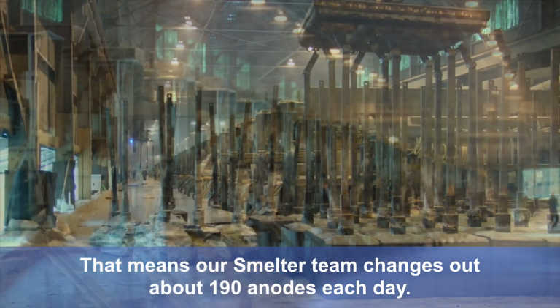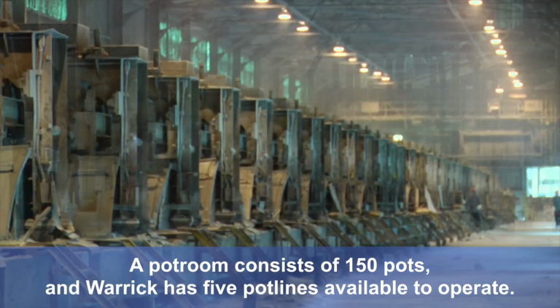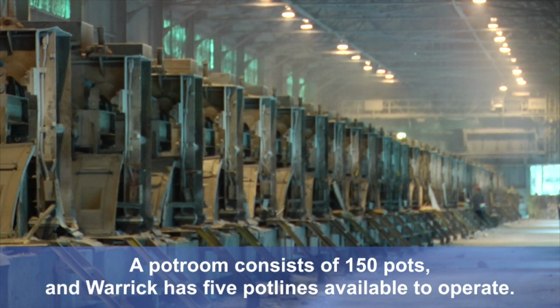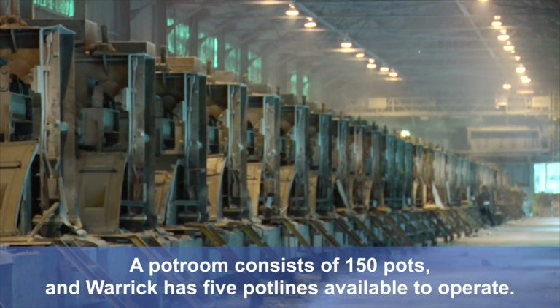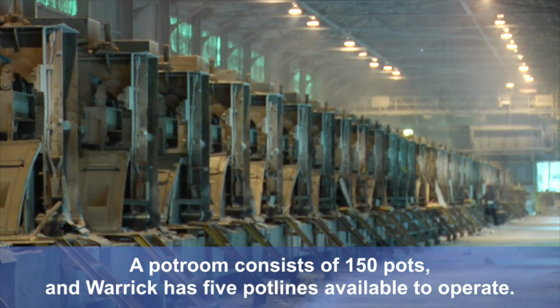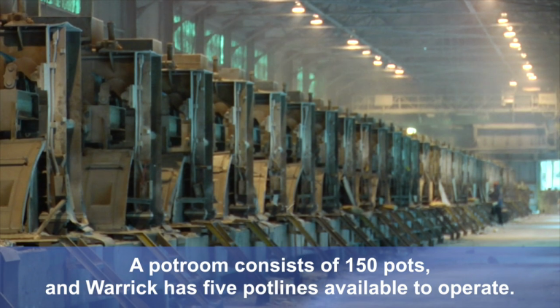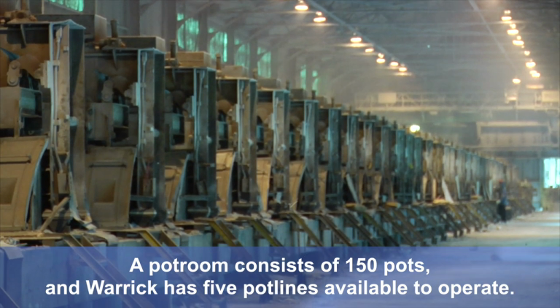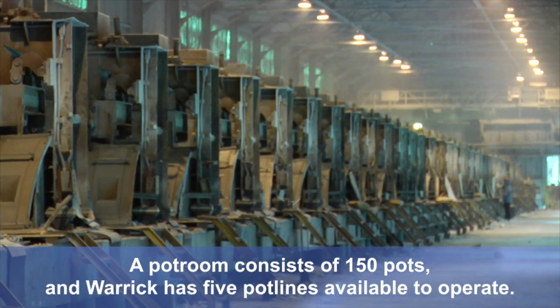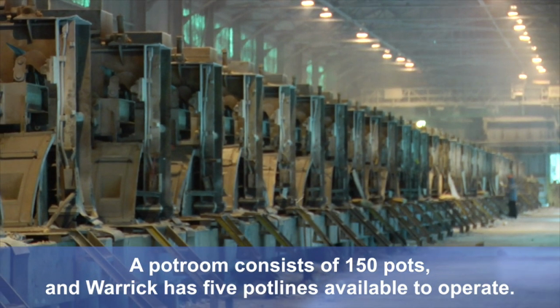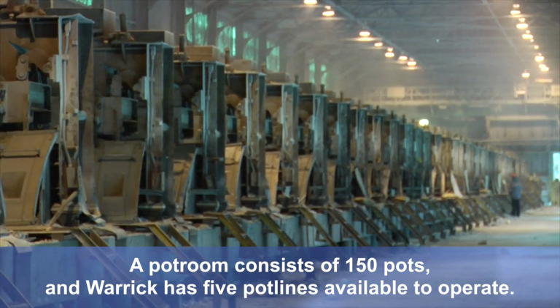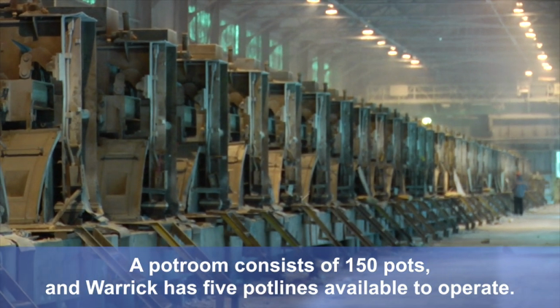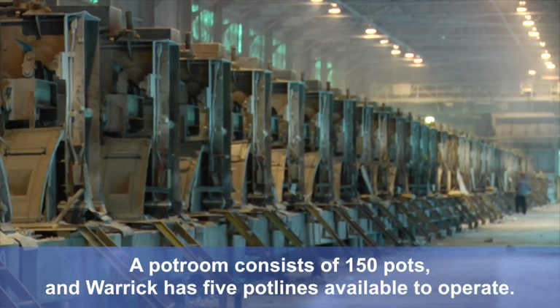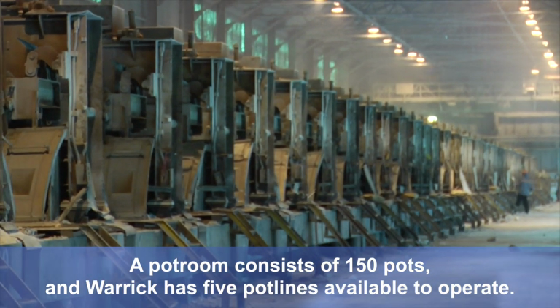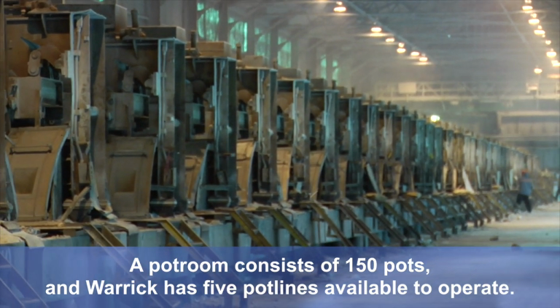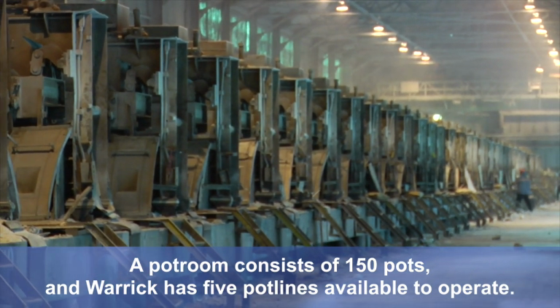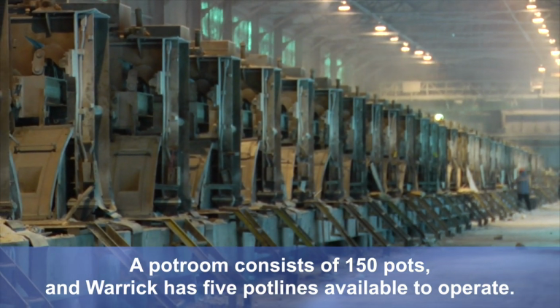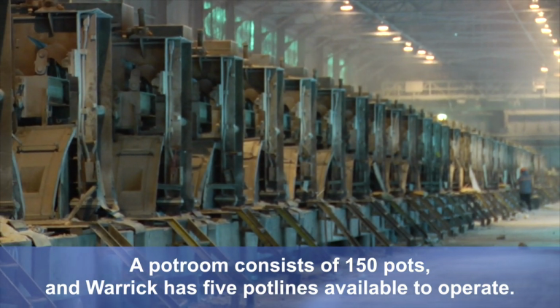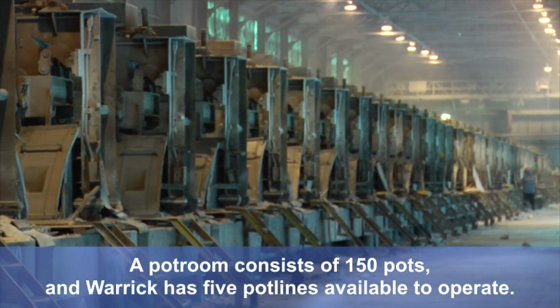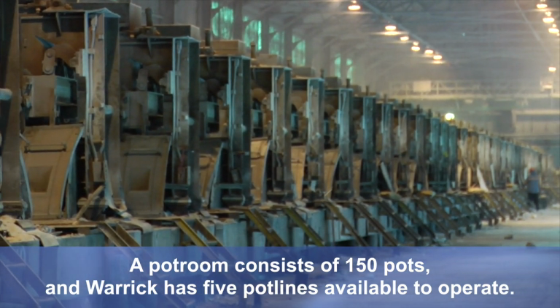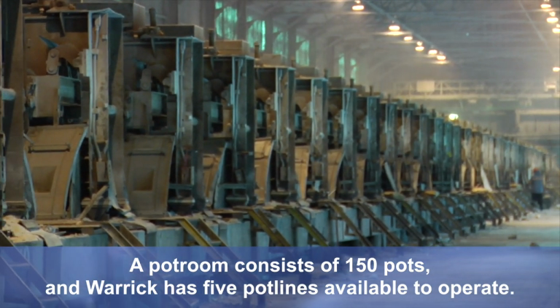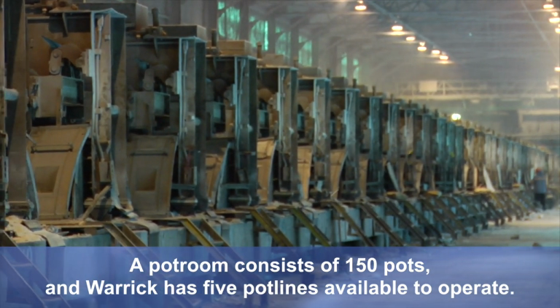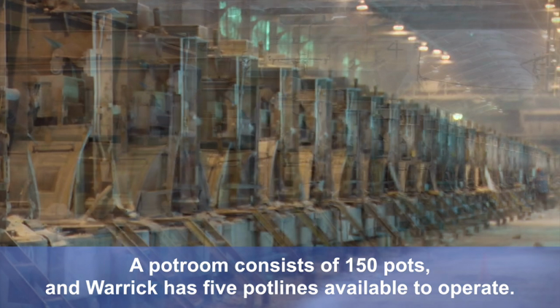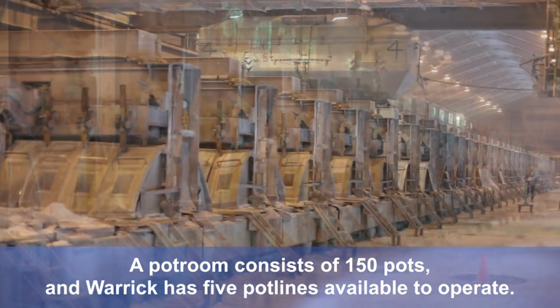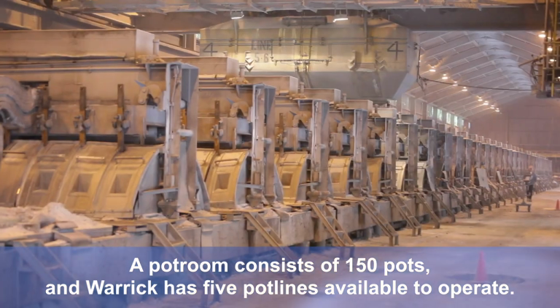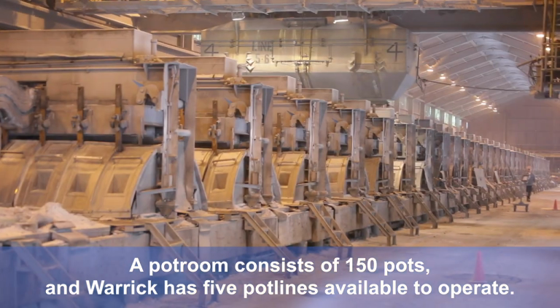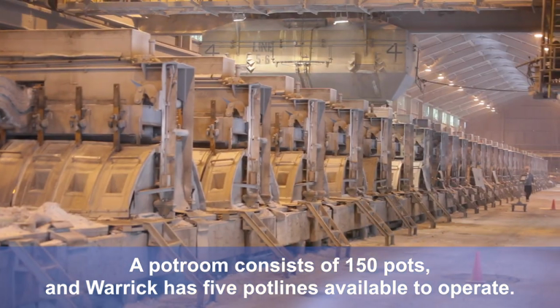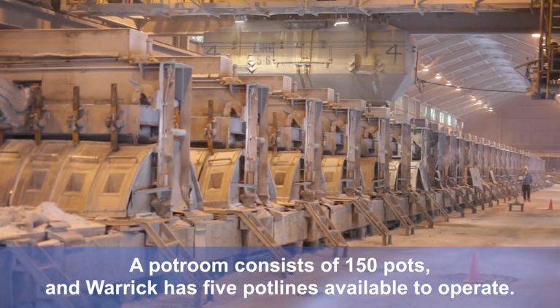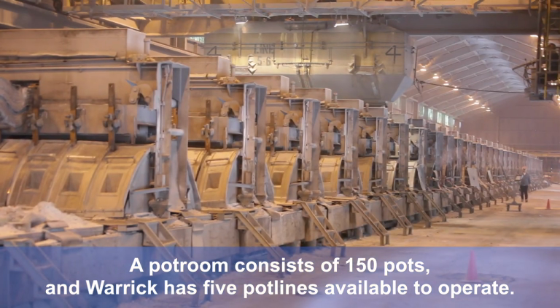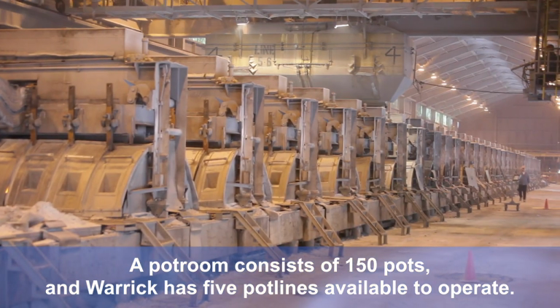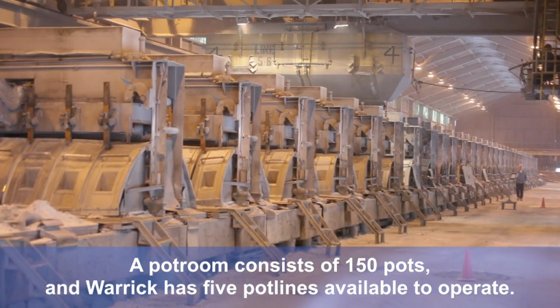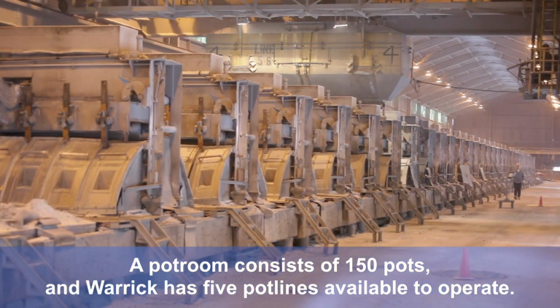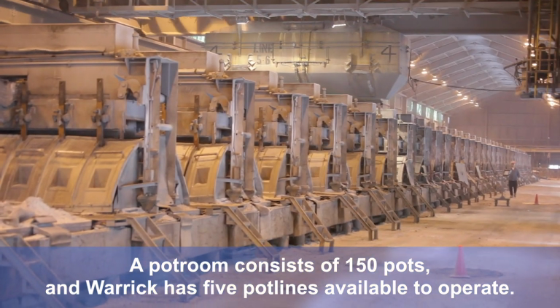A pot room consists of 150 pots, and Warwick has five pot lines available to operate.